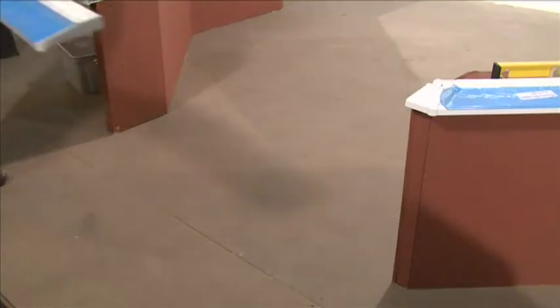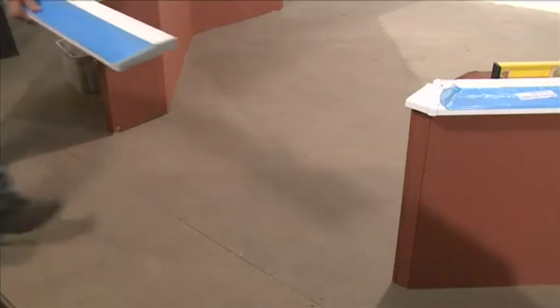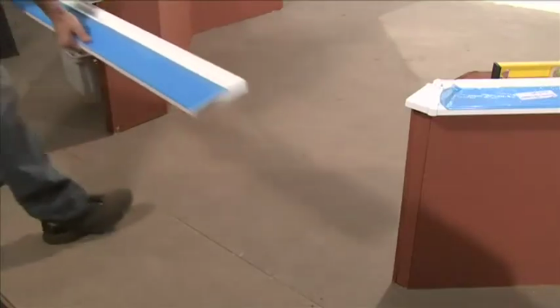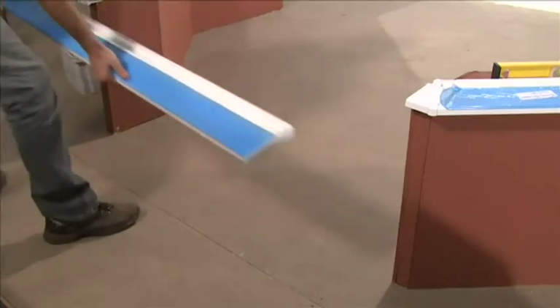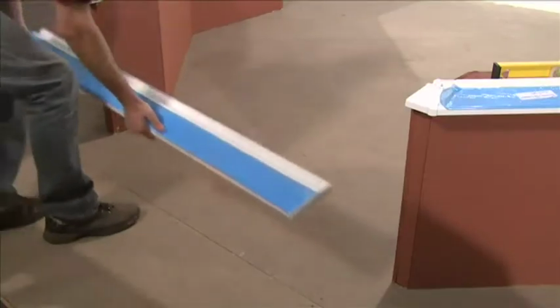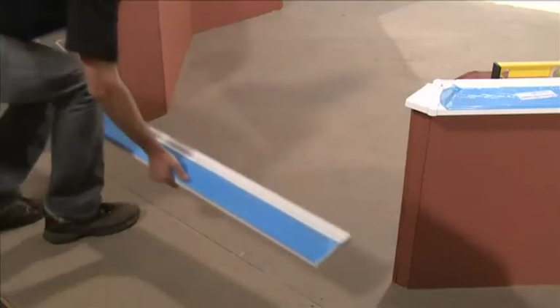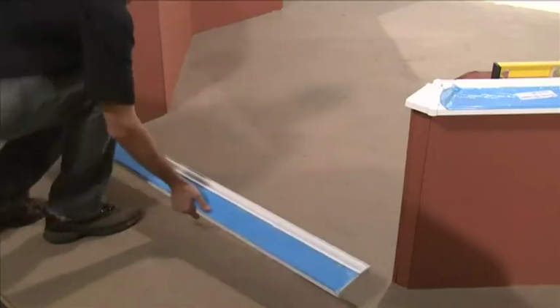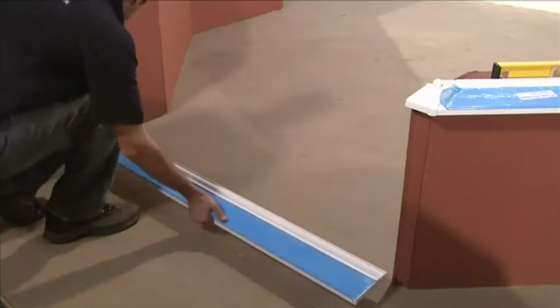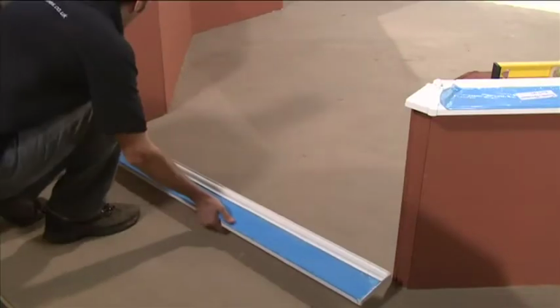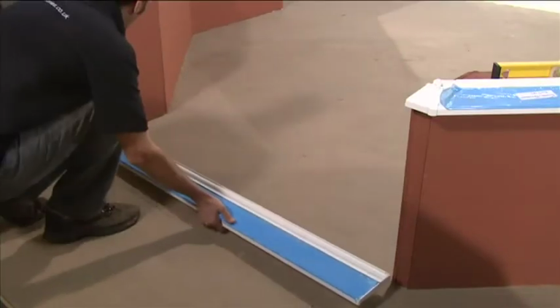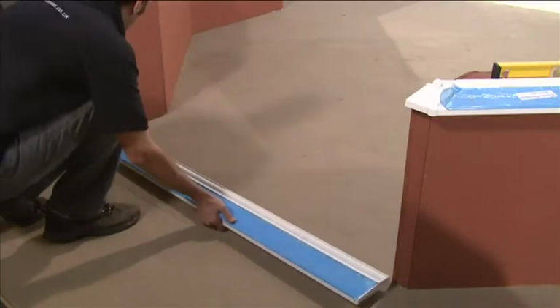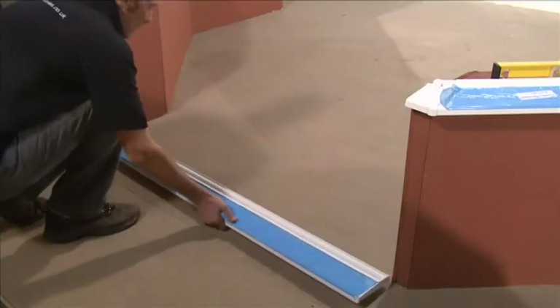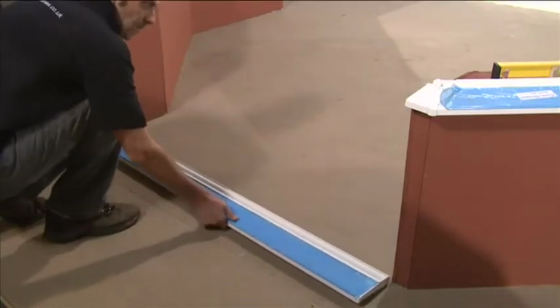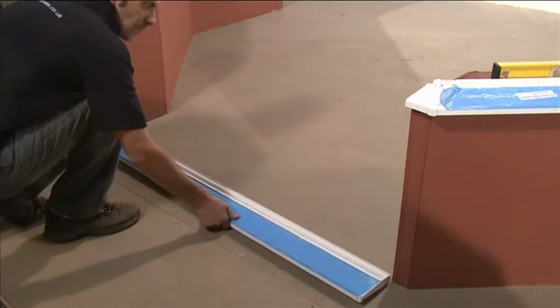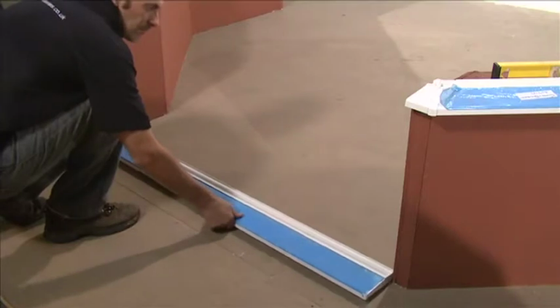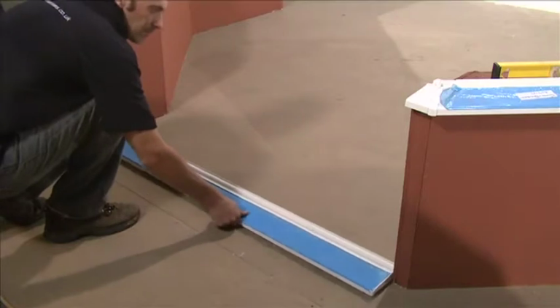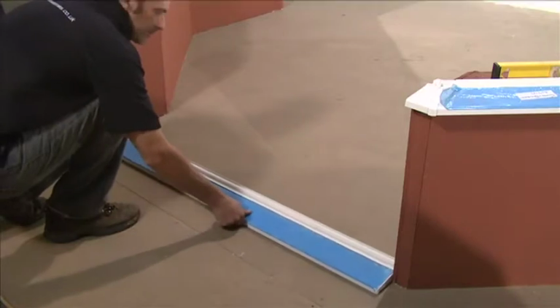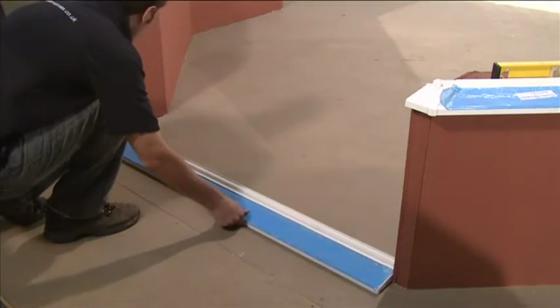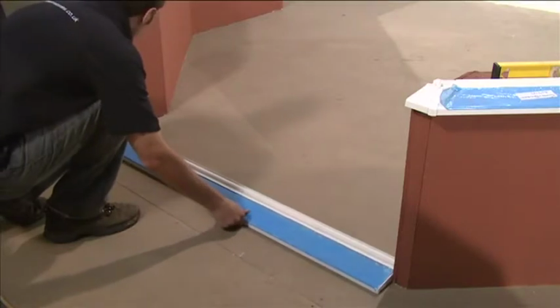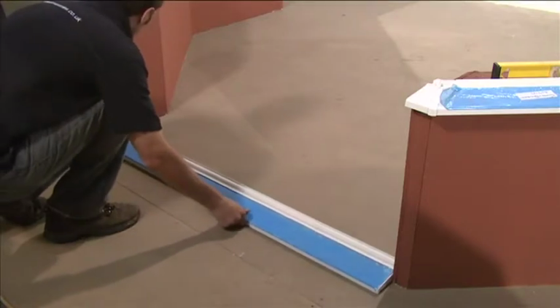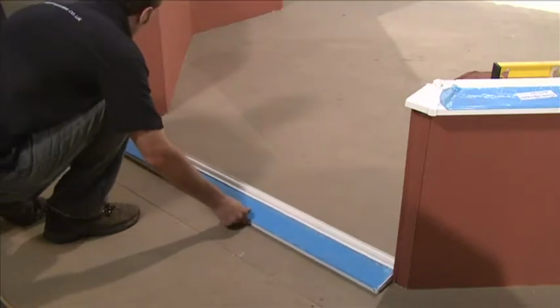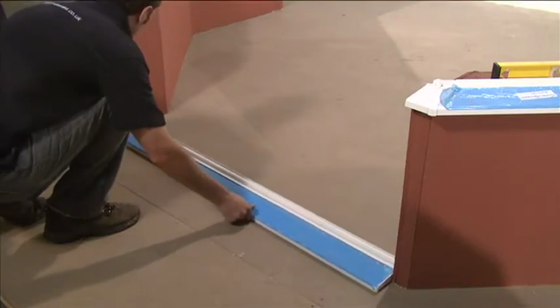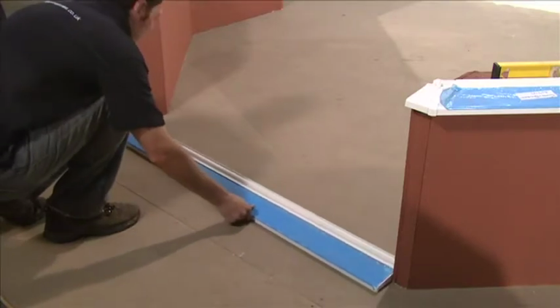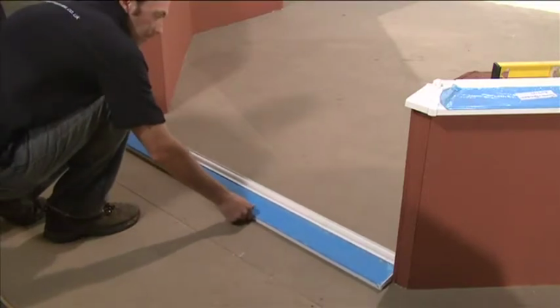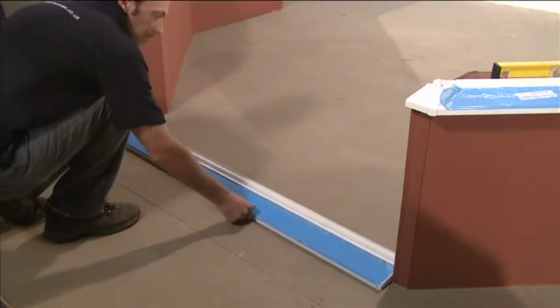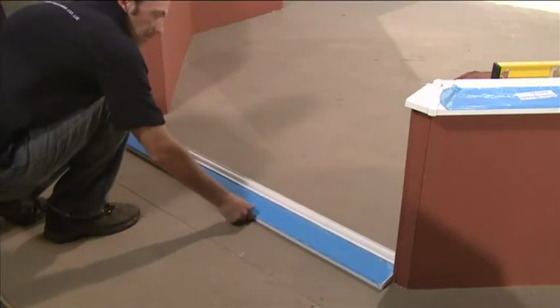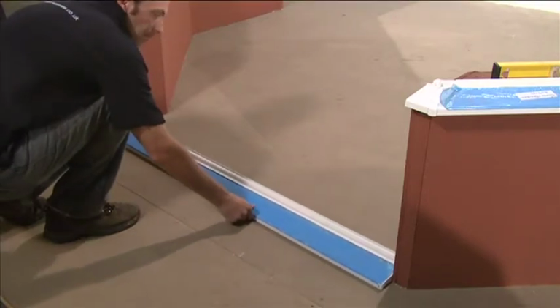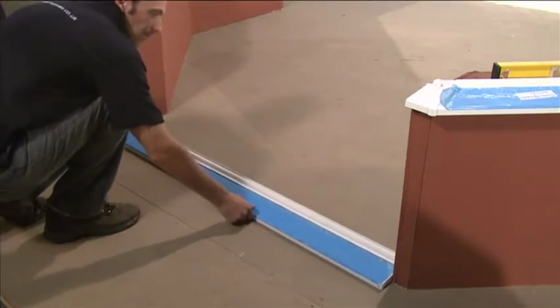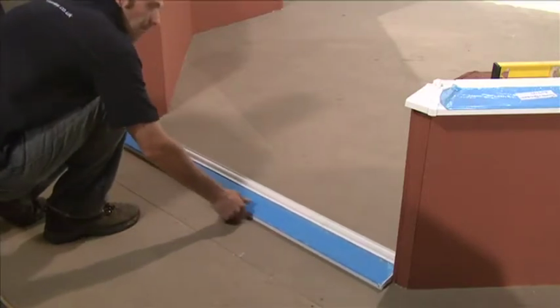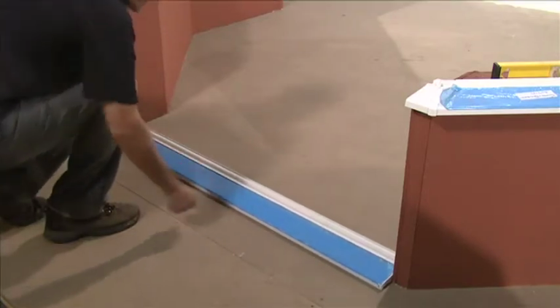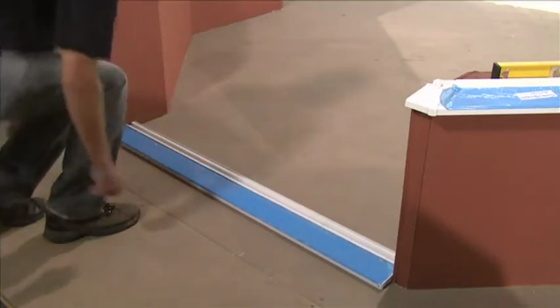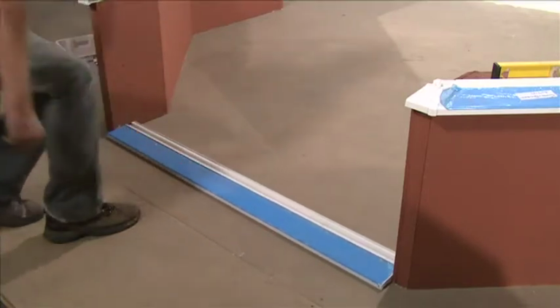A separate length of 150mm sill is supplied to fit between the dwarf walls.